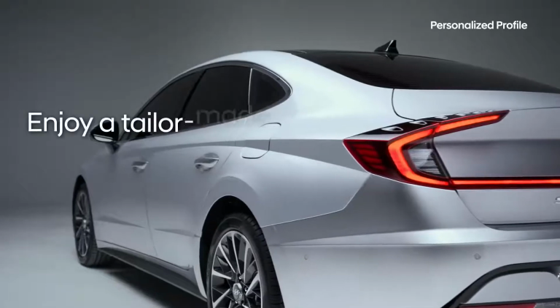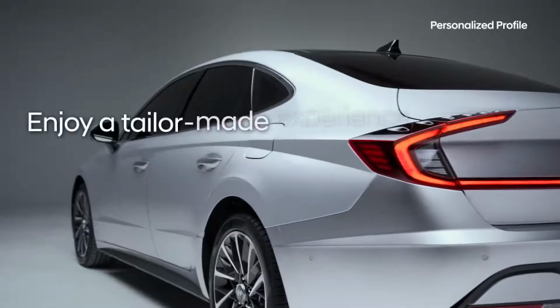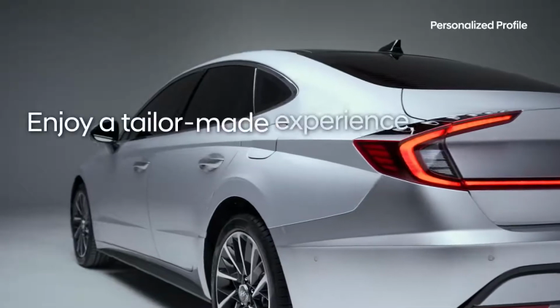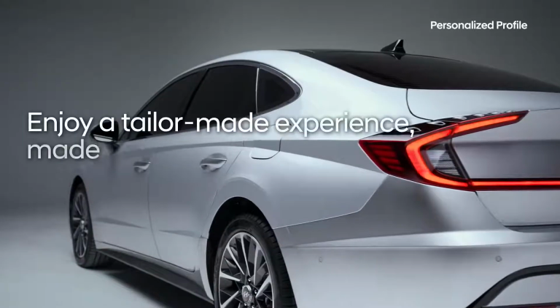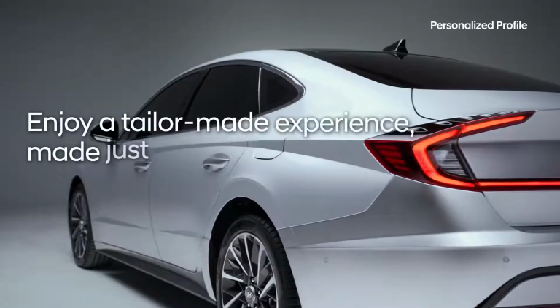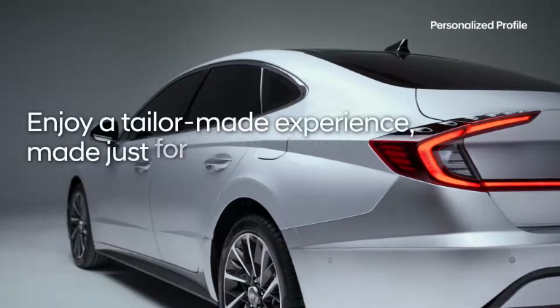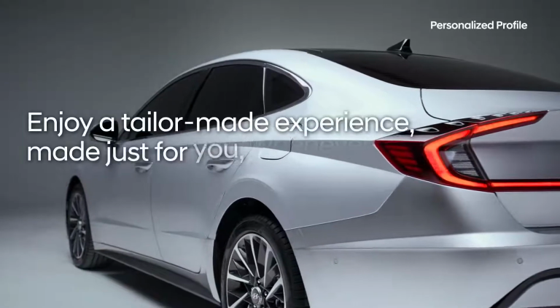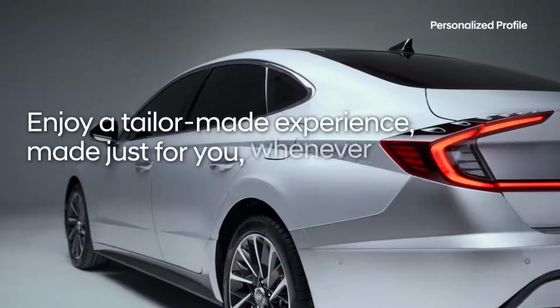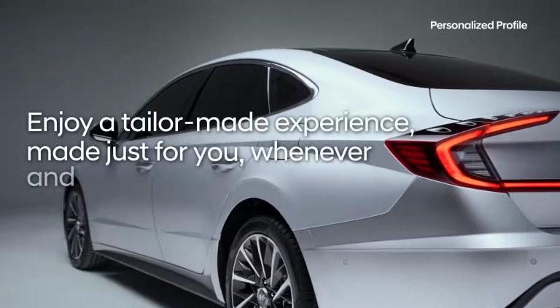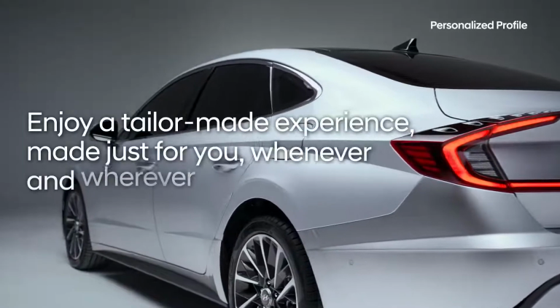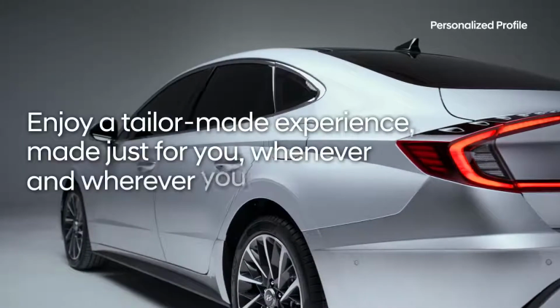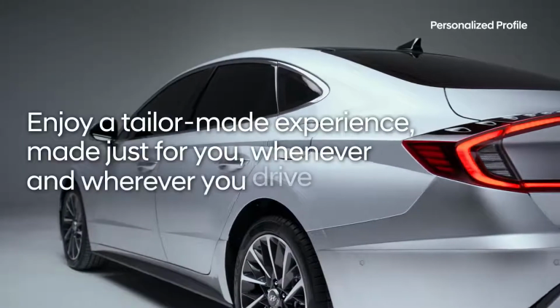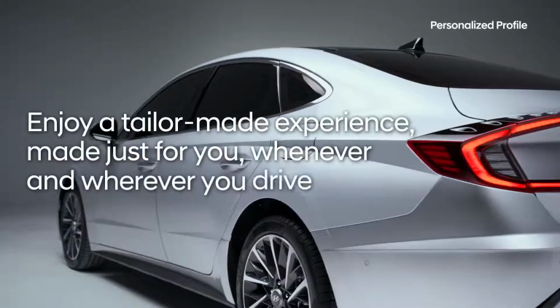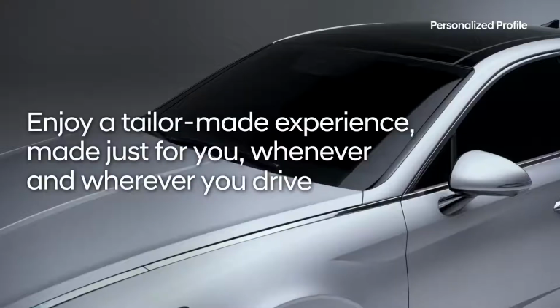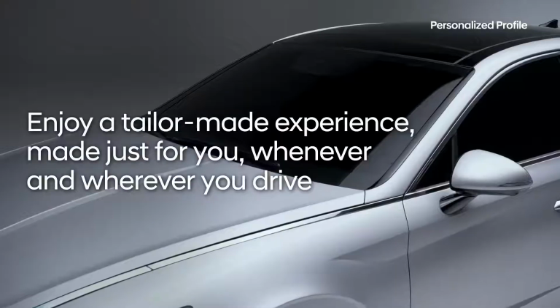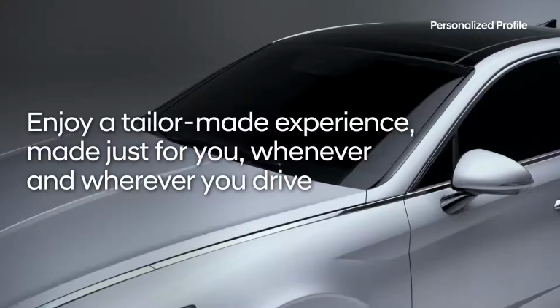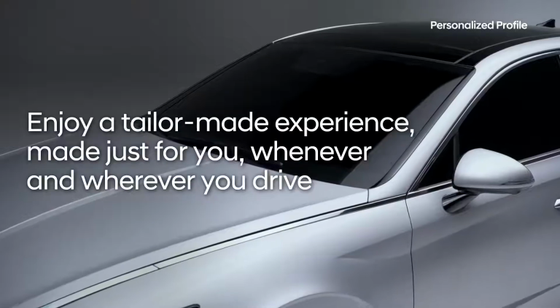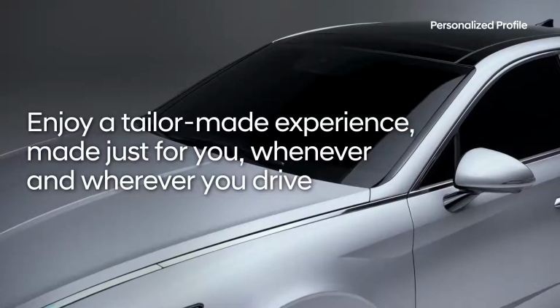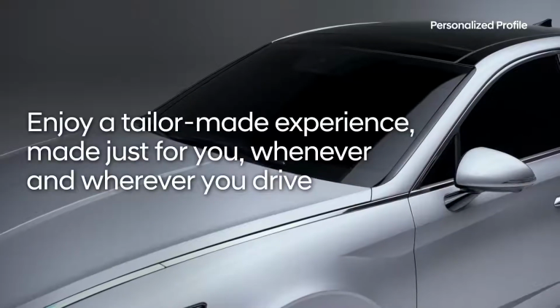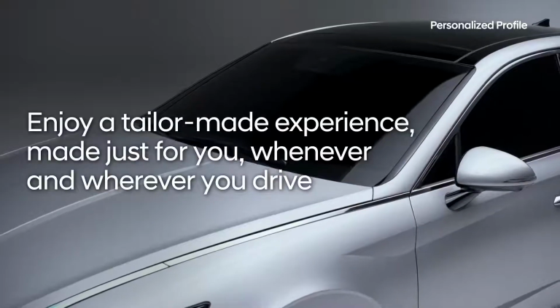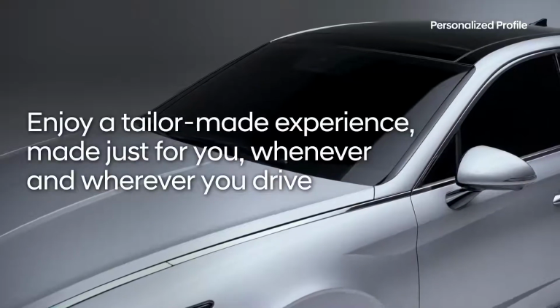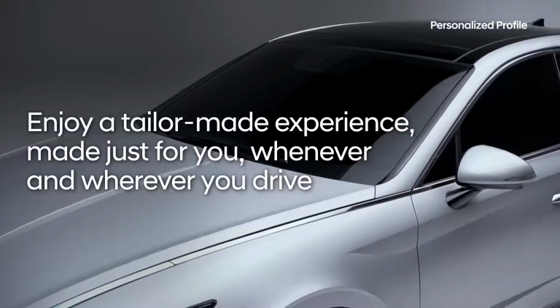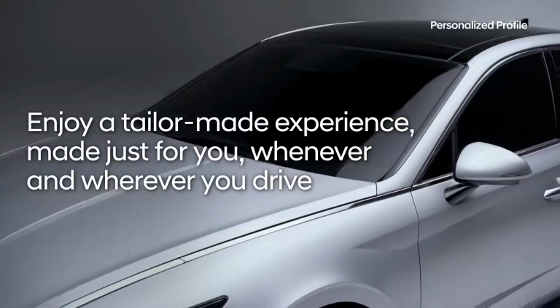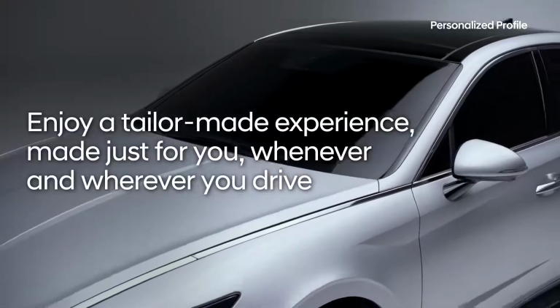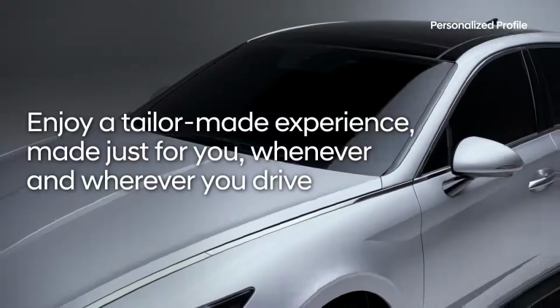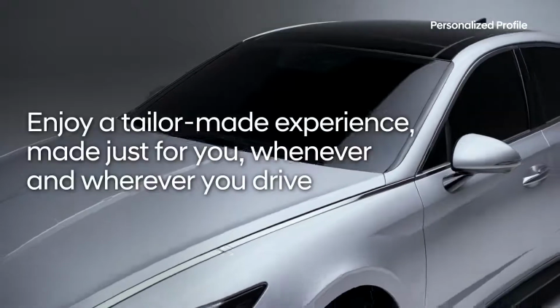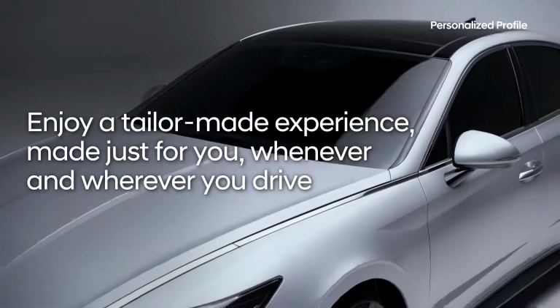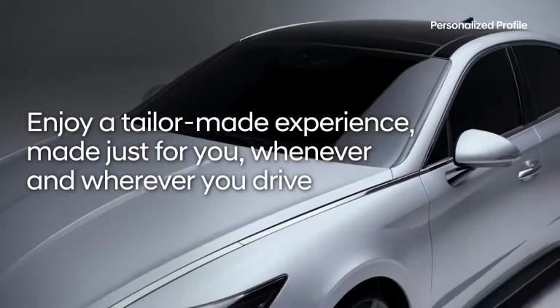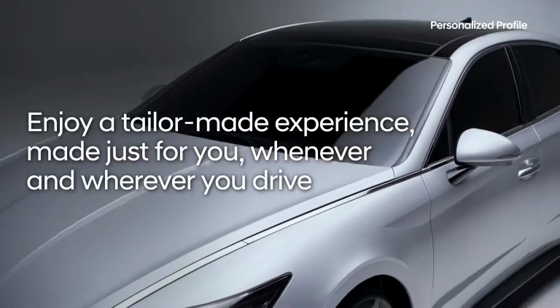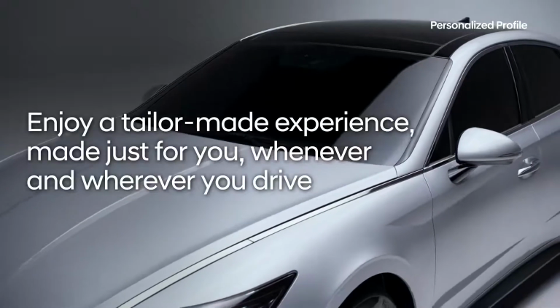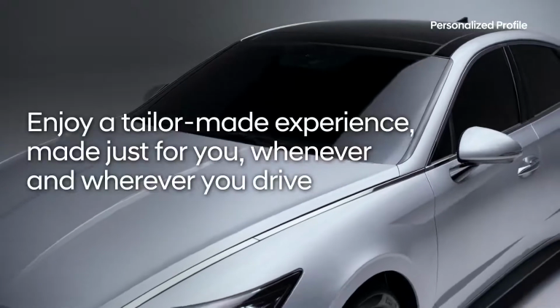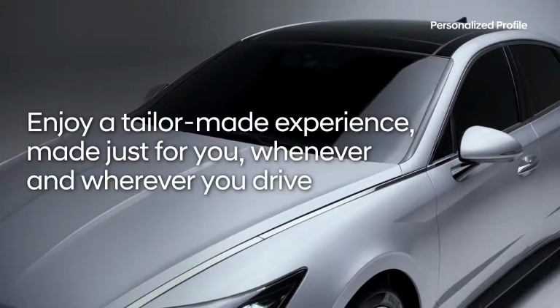Enjoy a tailor-made experience, made just for you, whenever and wherever you drive.